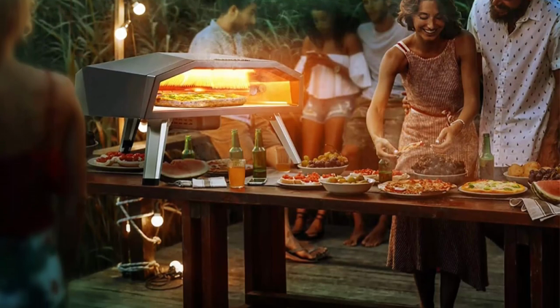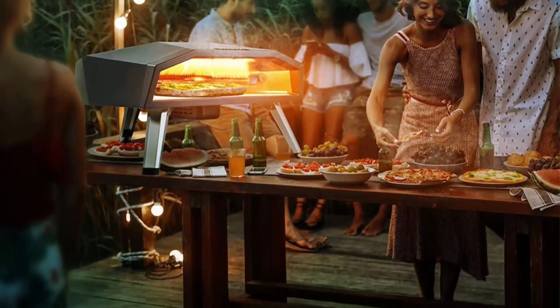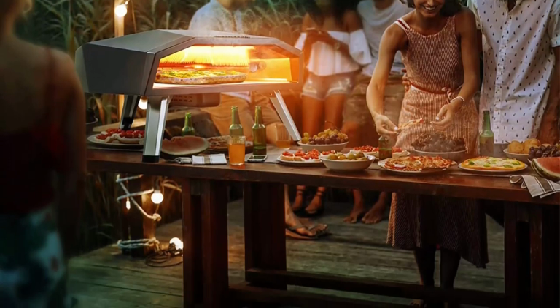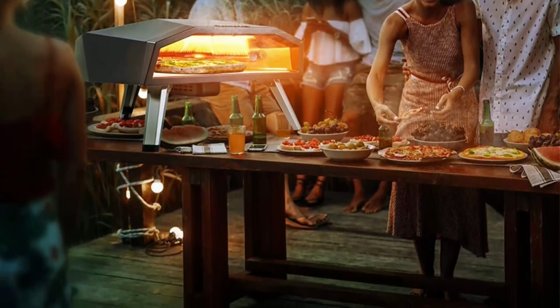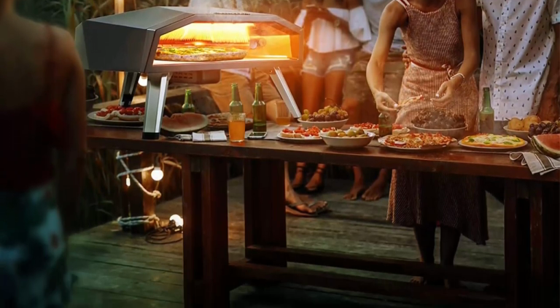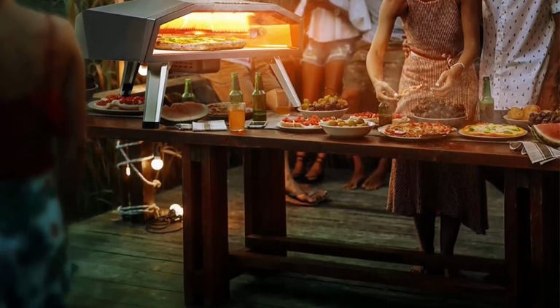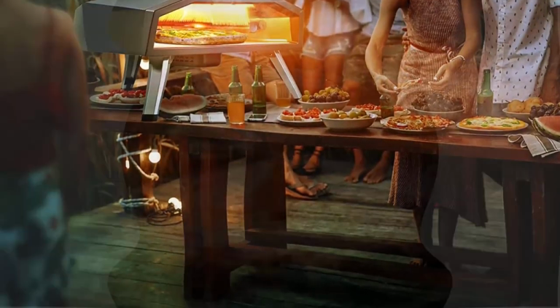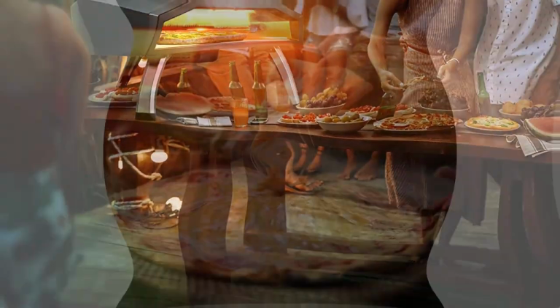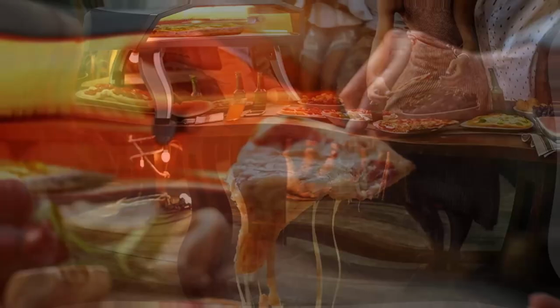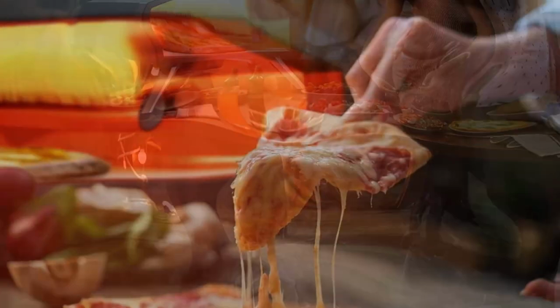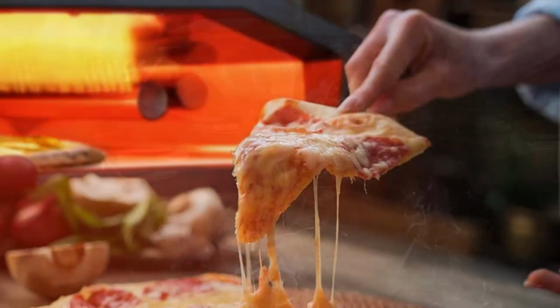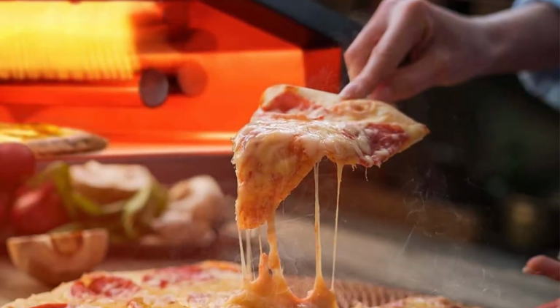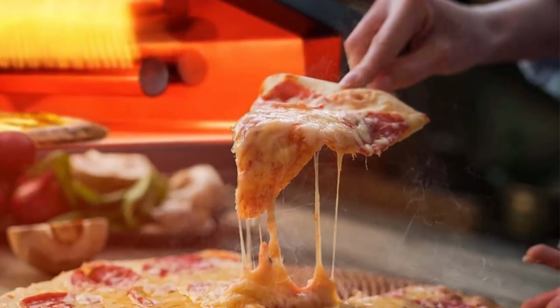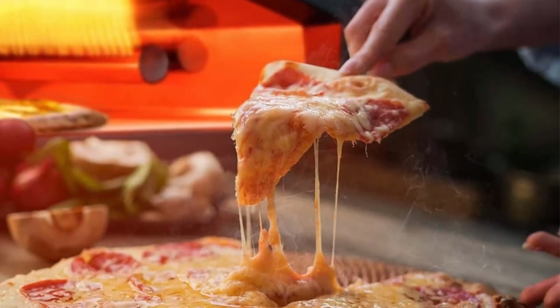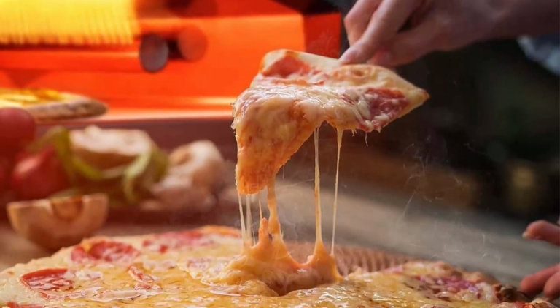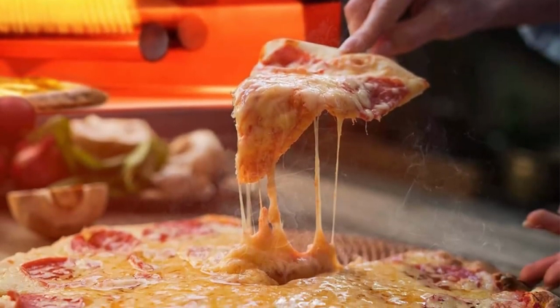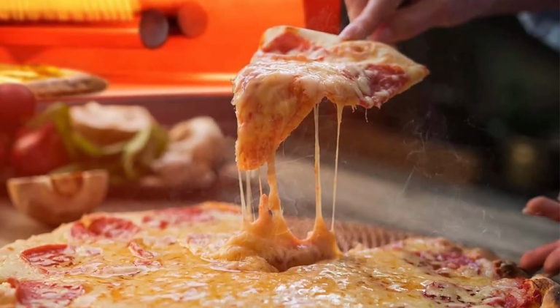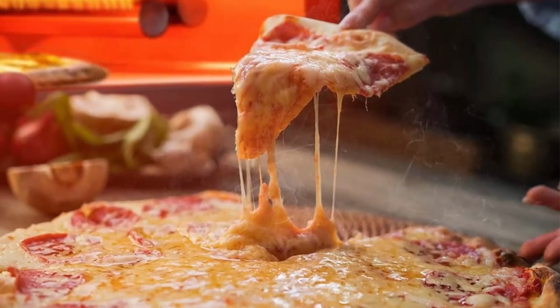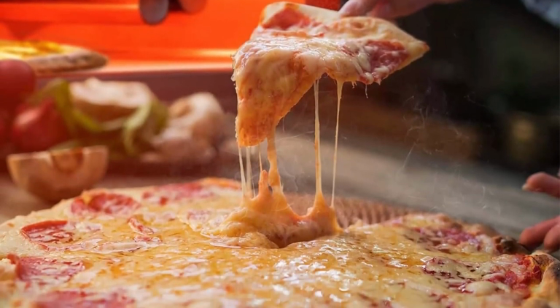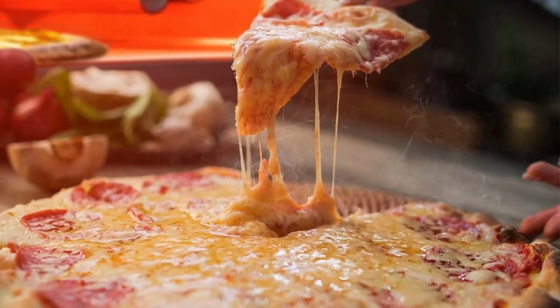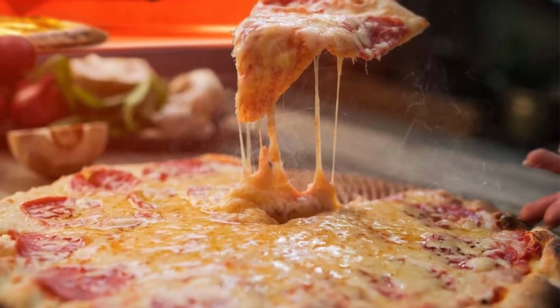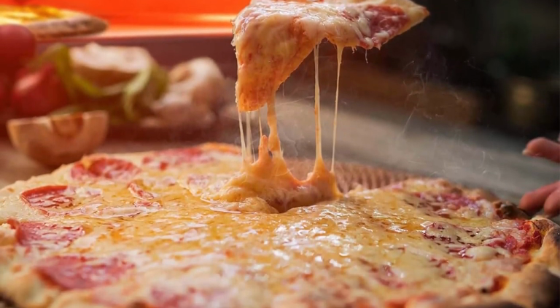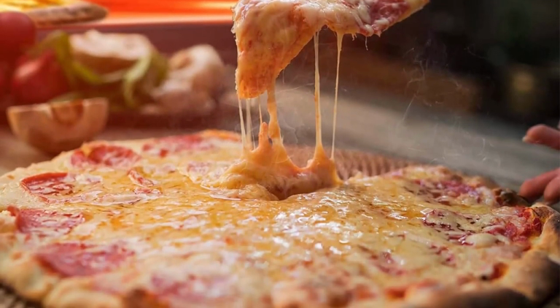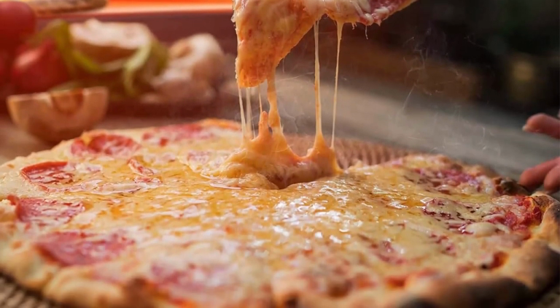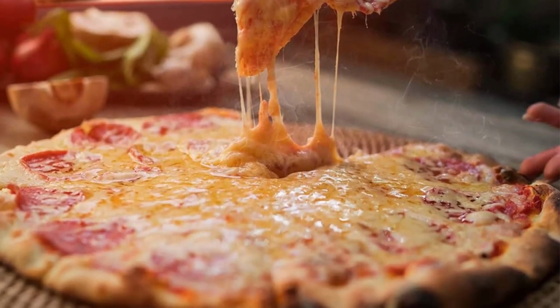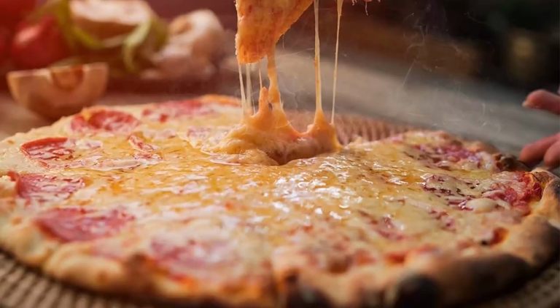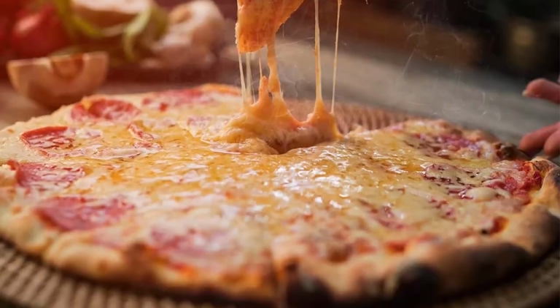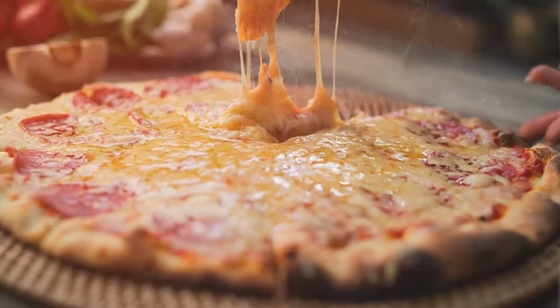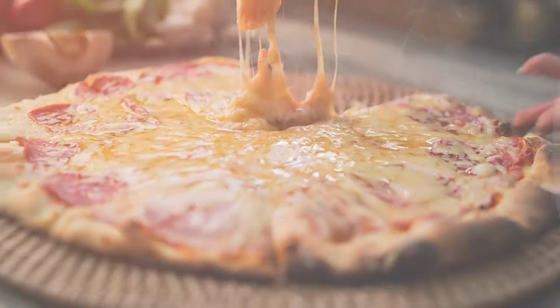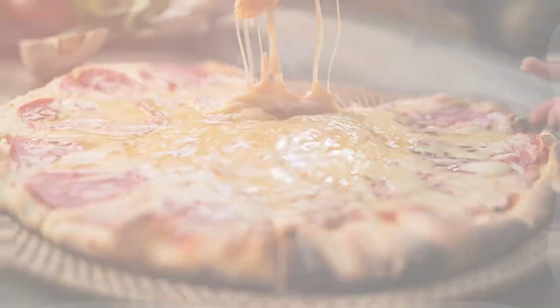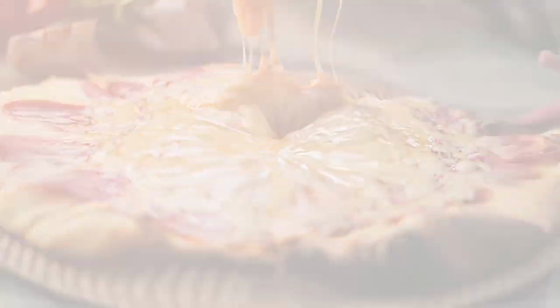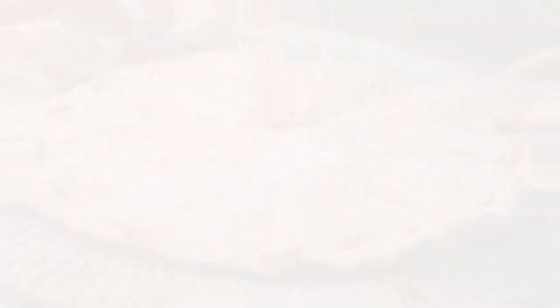Body insulation design reduces skin burn and overheat. The protection device ensures 100% safe cooking.